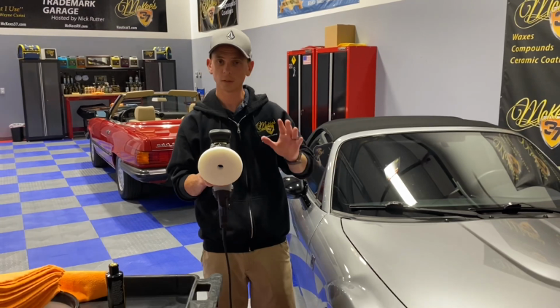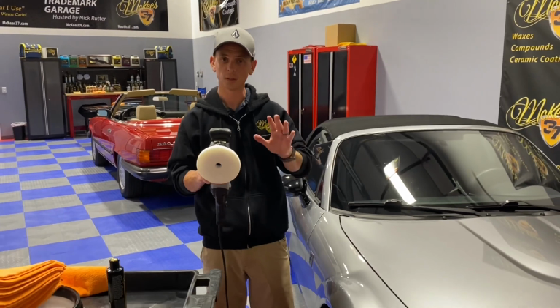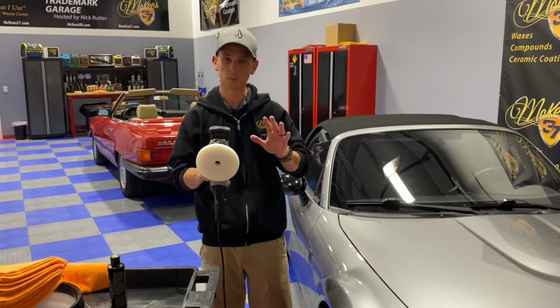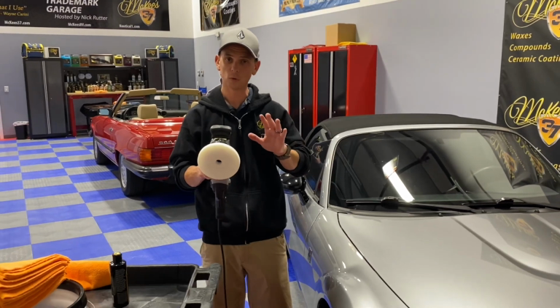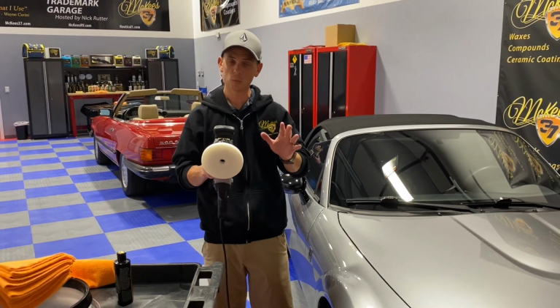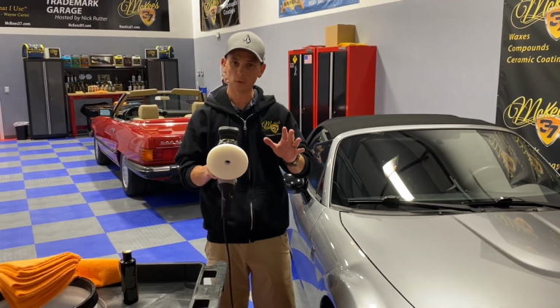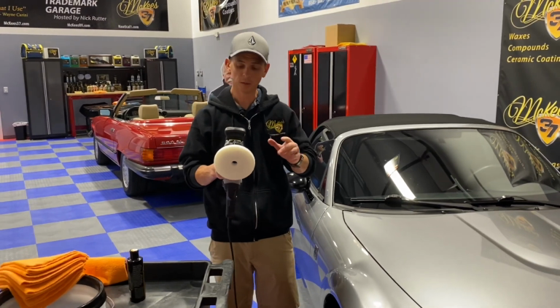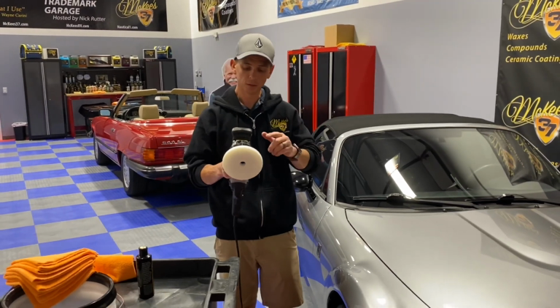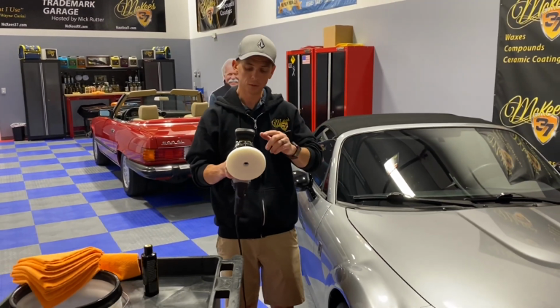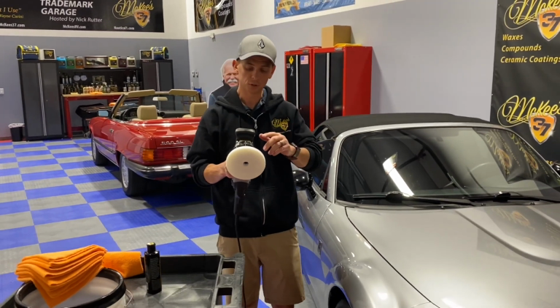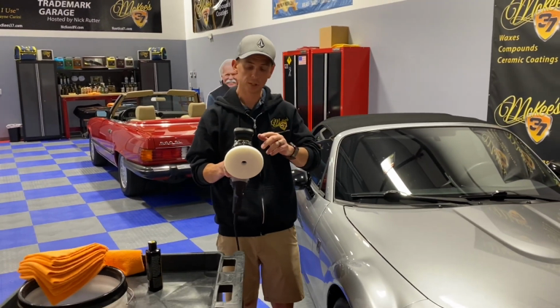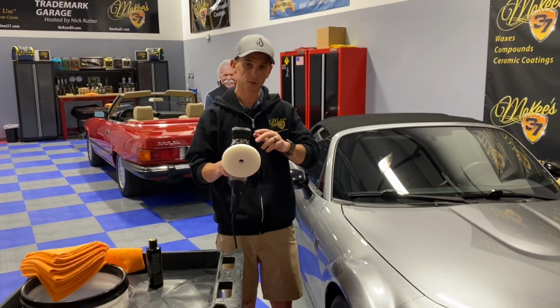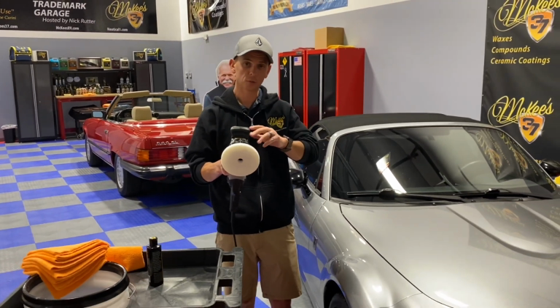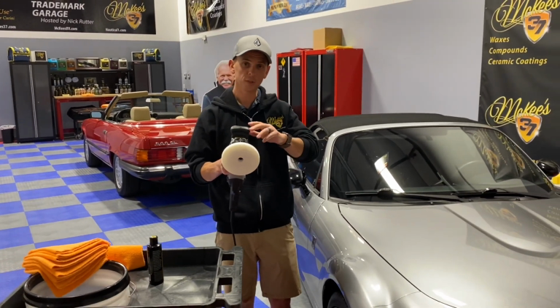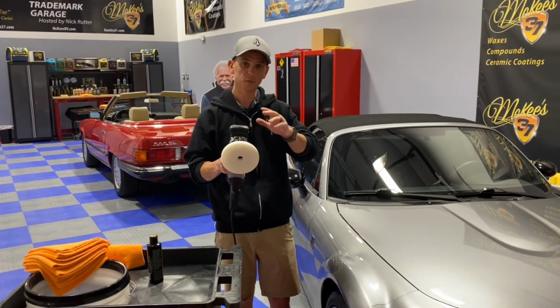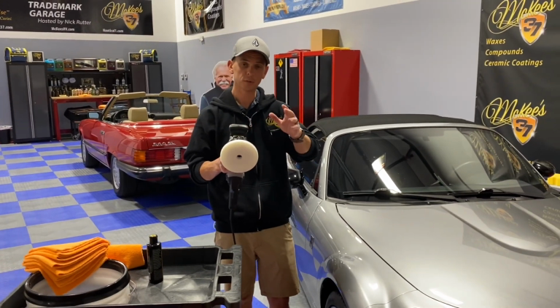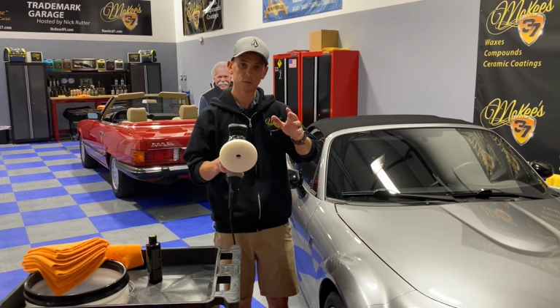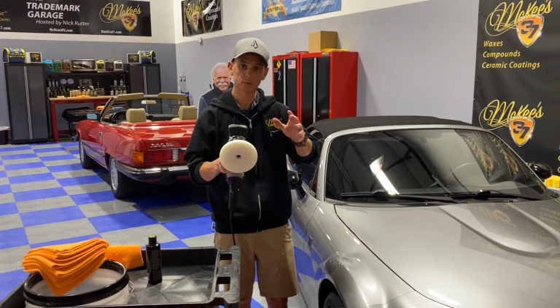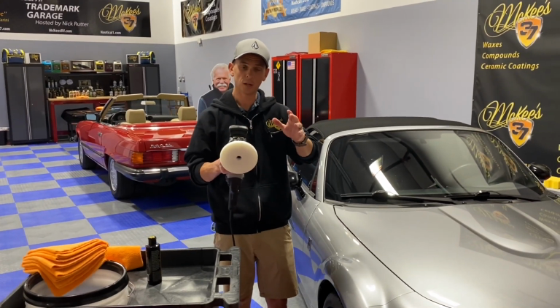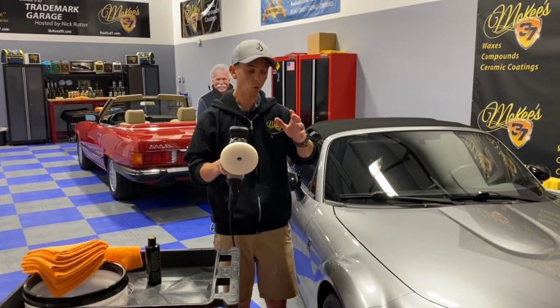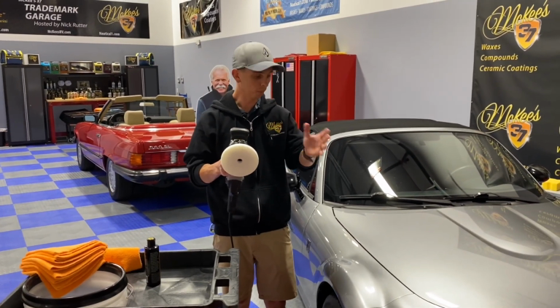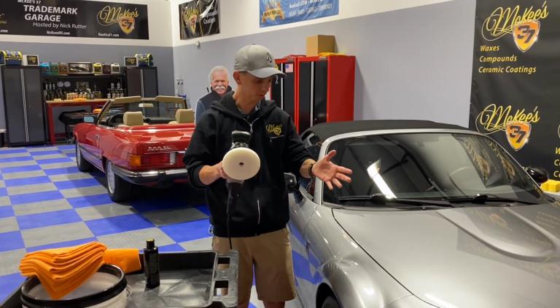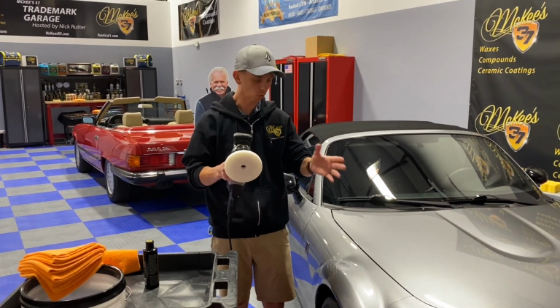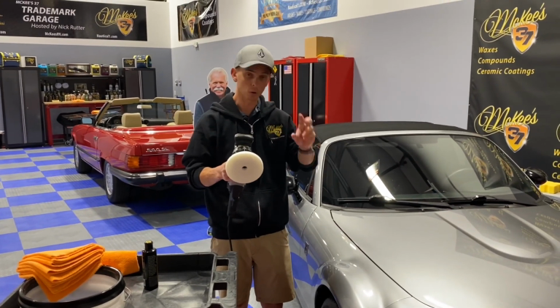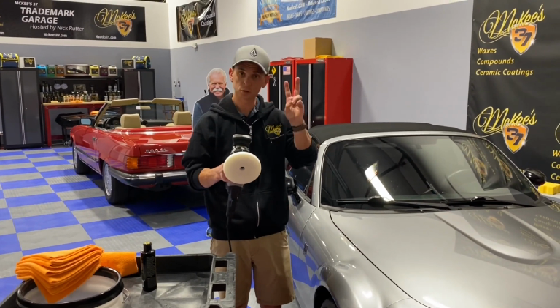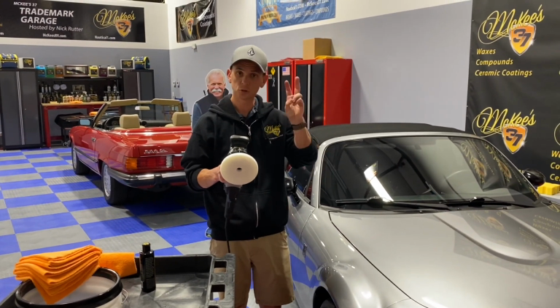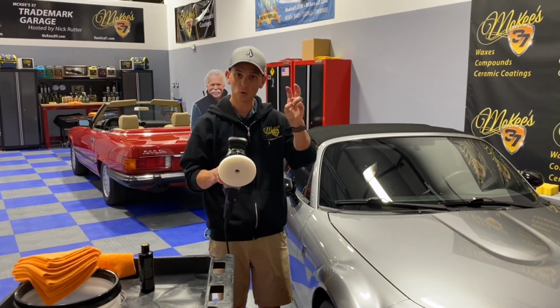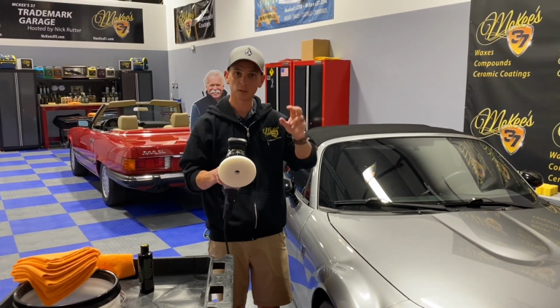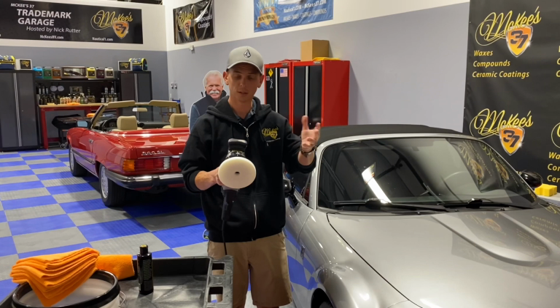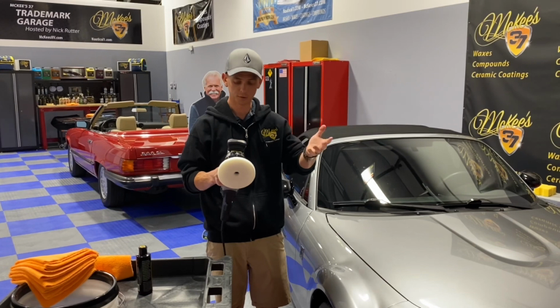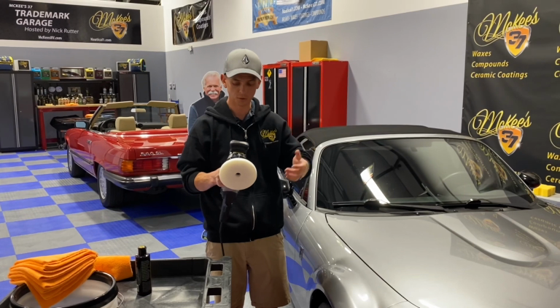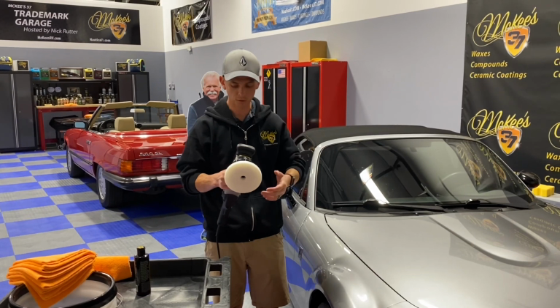With the orbital, you can change three different orbits, or stroke as you can call it.